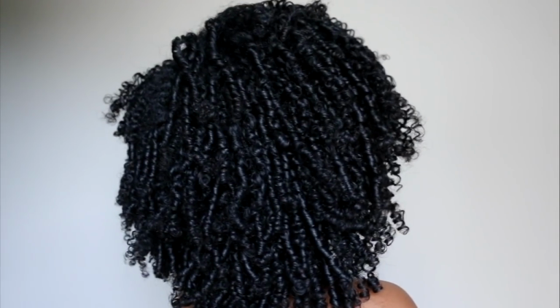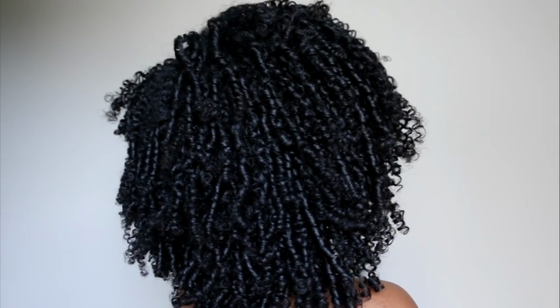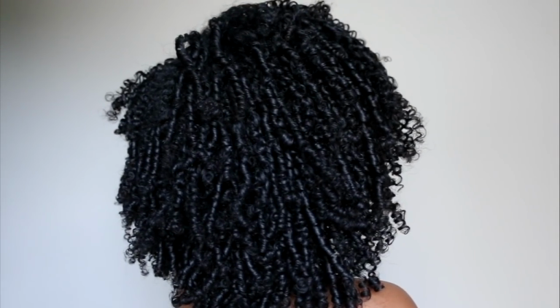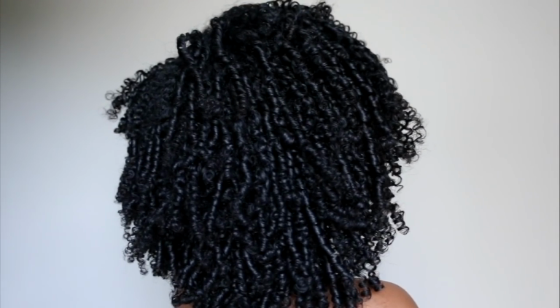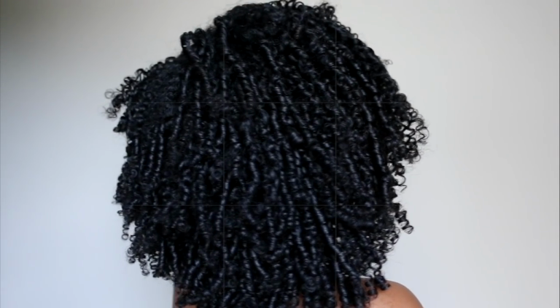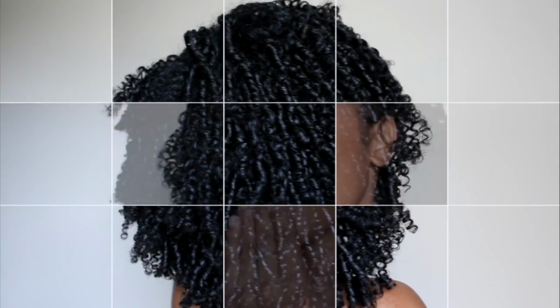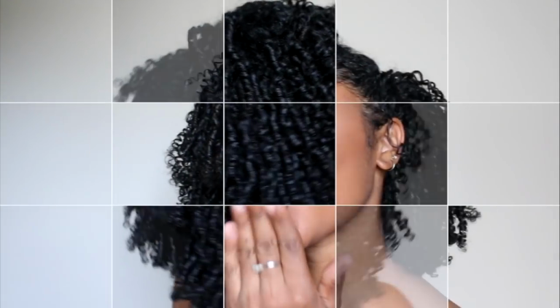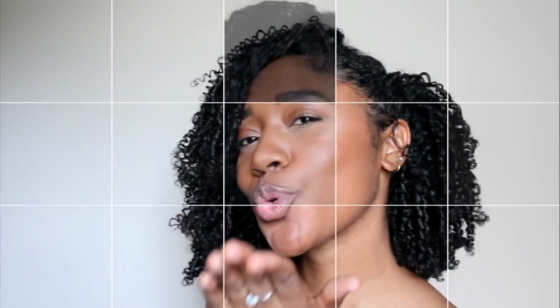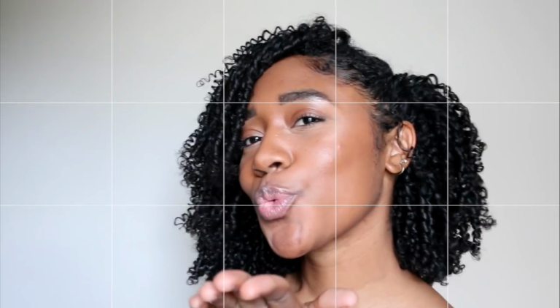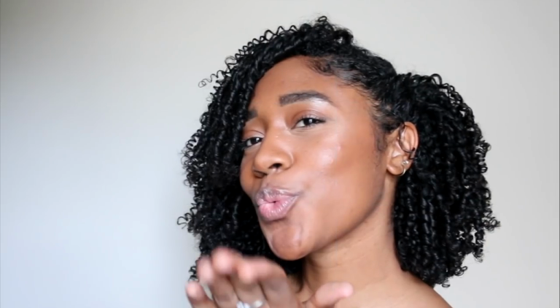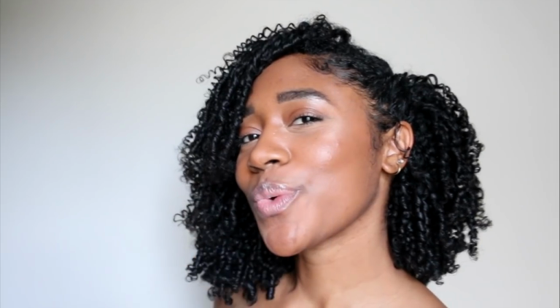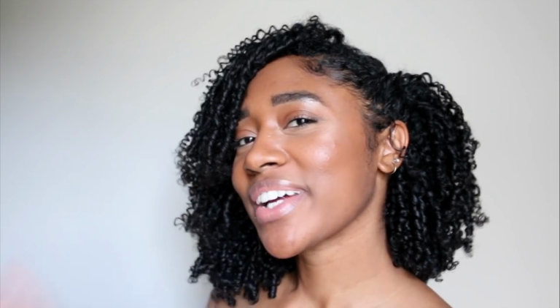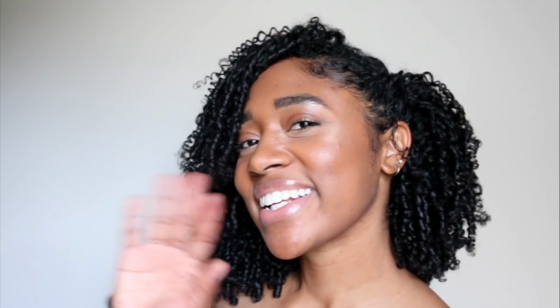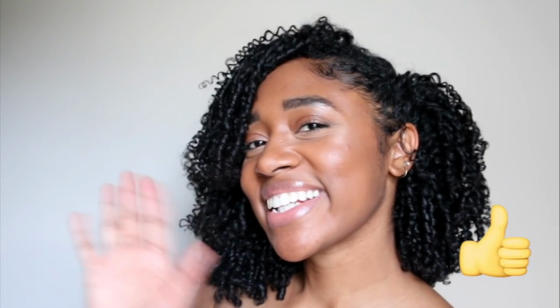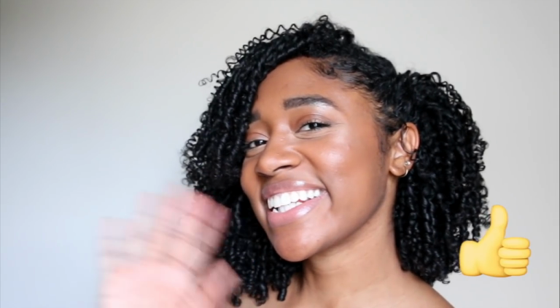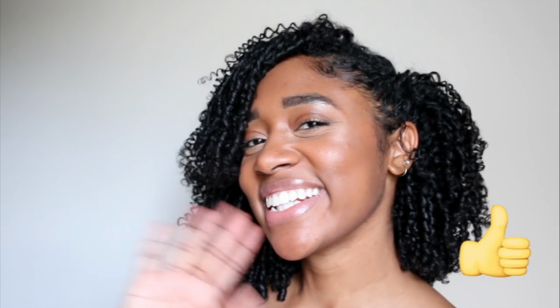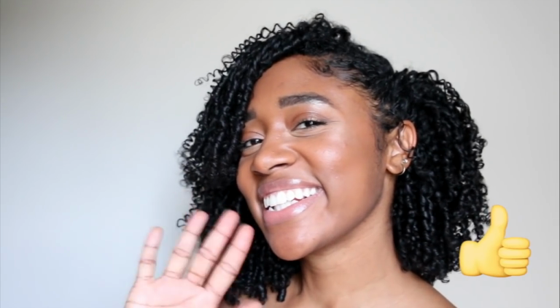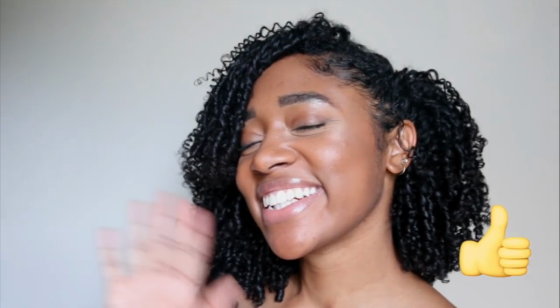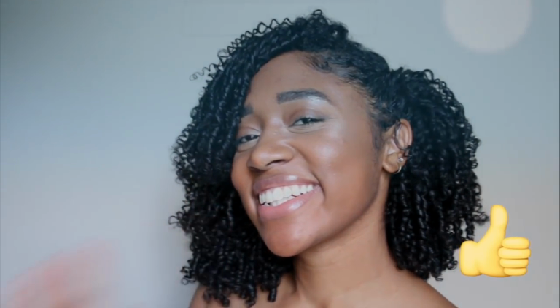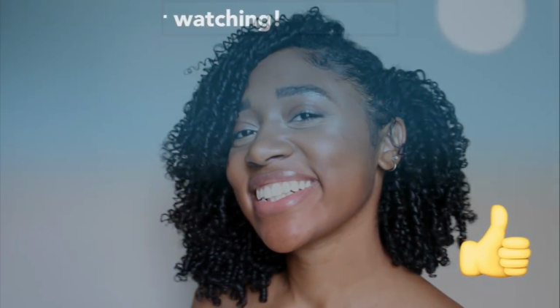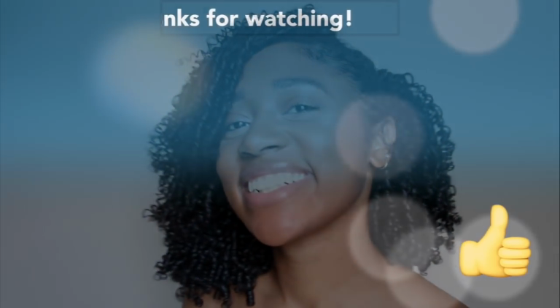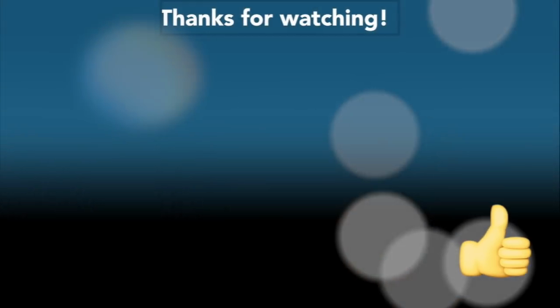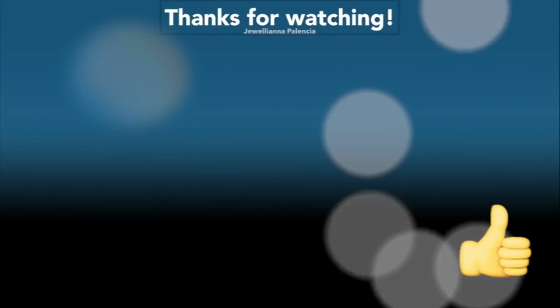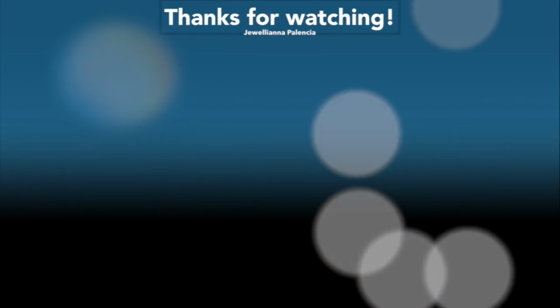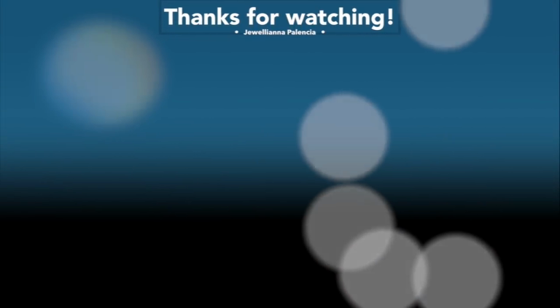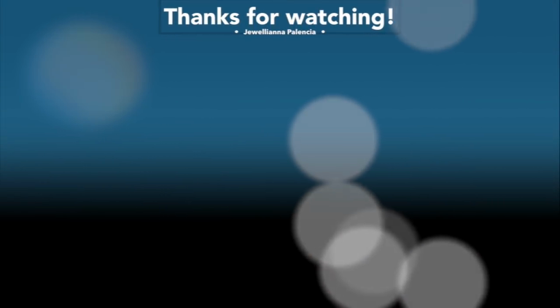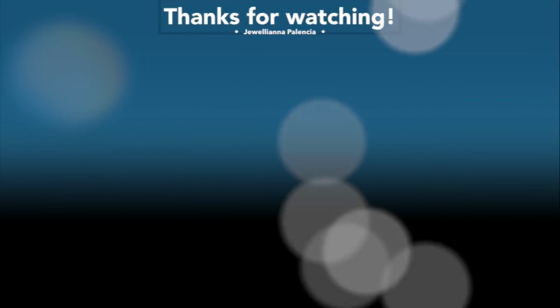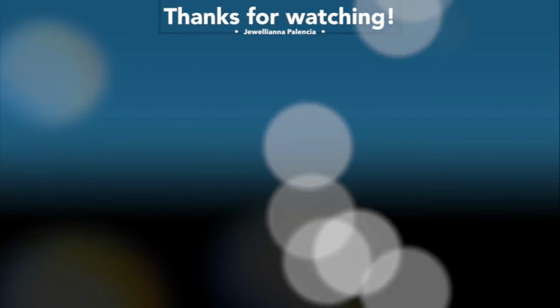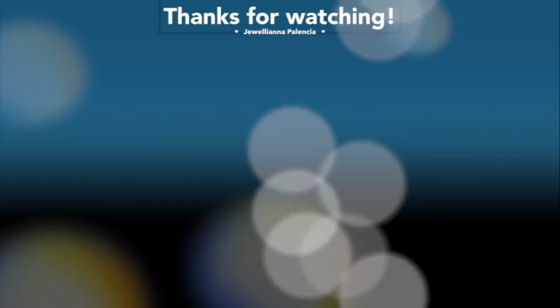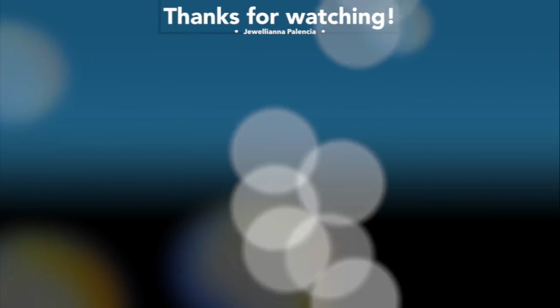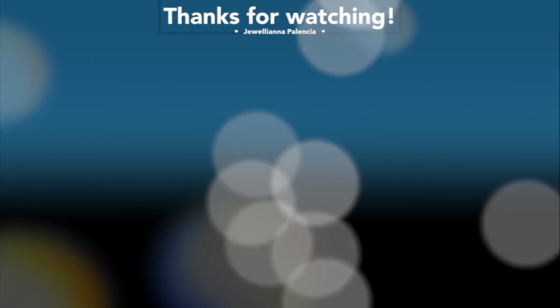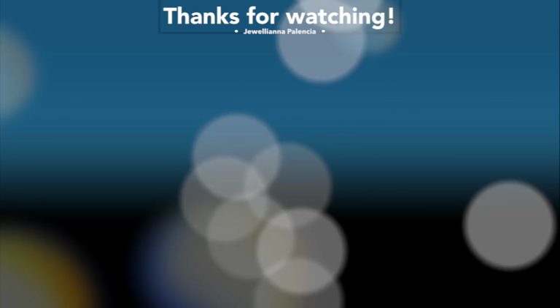Thank you guys so much for watching this video. If you enjoyed it then please give it a thumbs up, and as always I hope you guys have a great day. Bye!